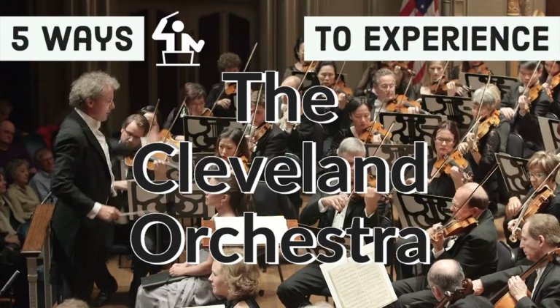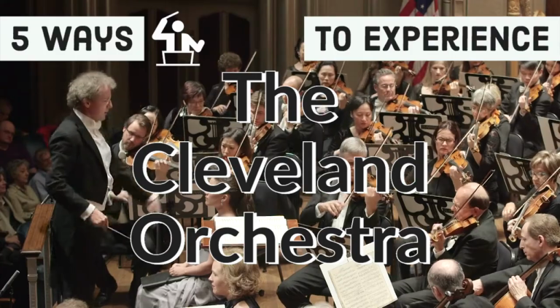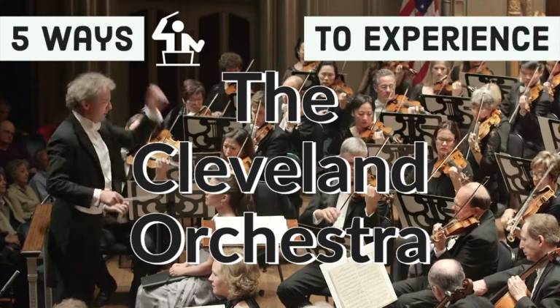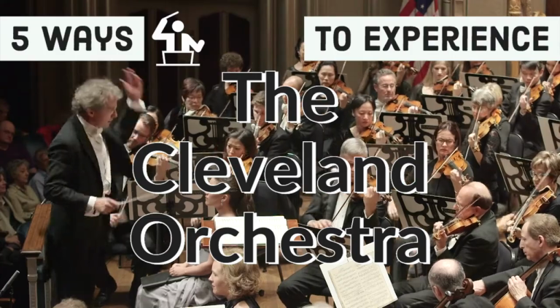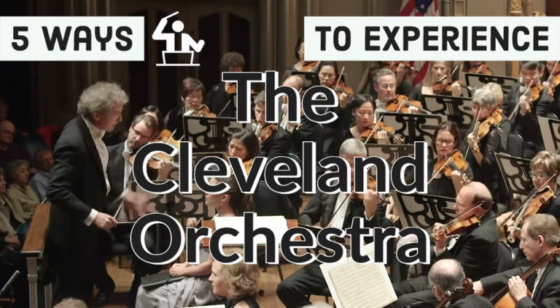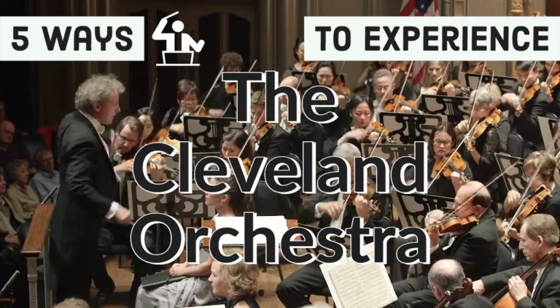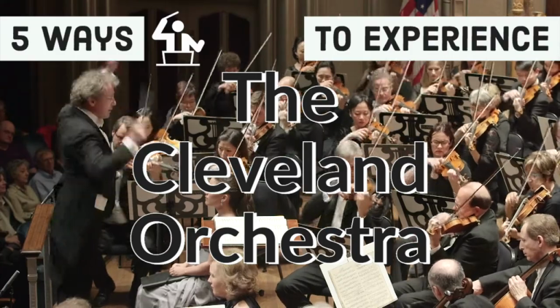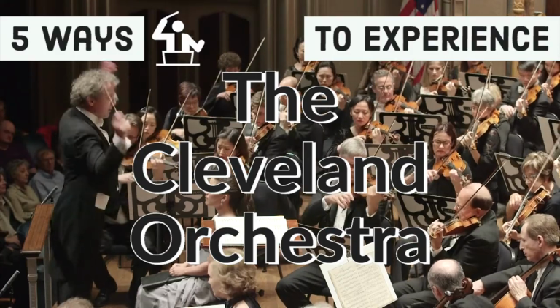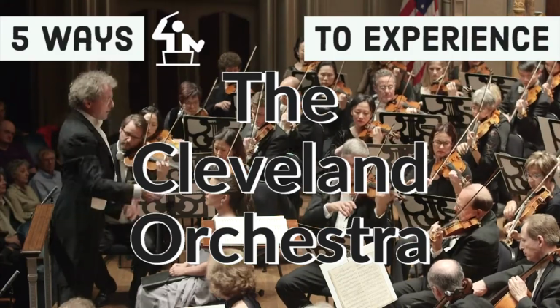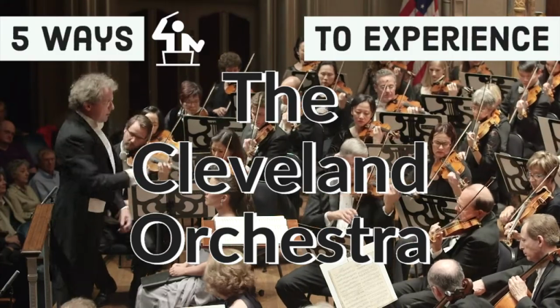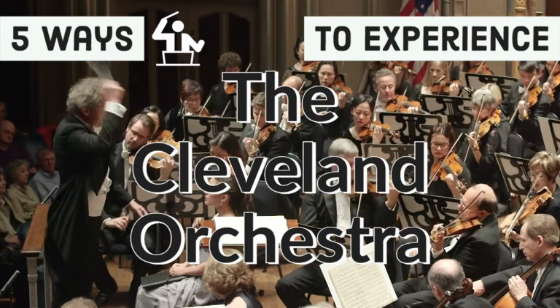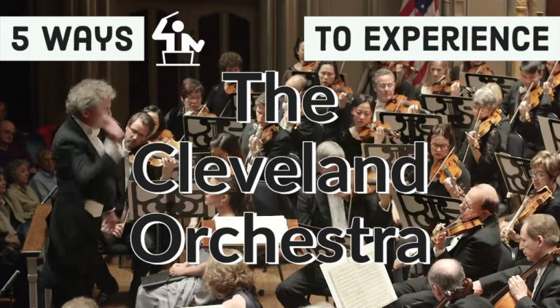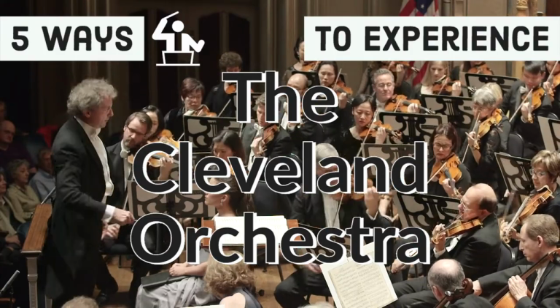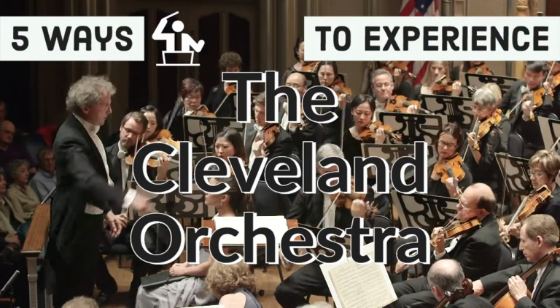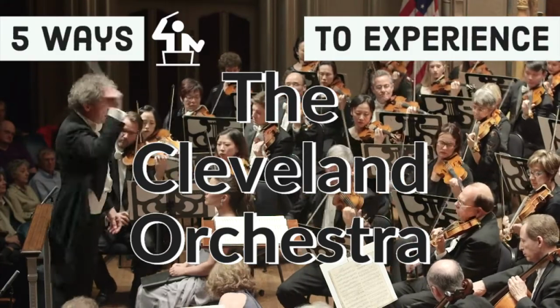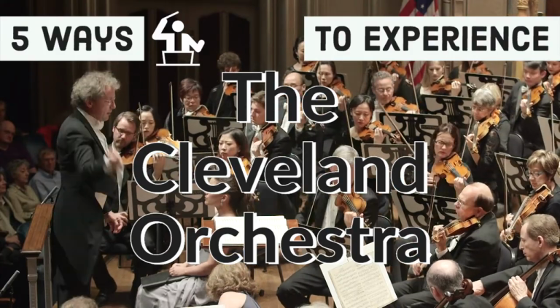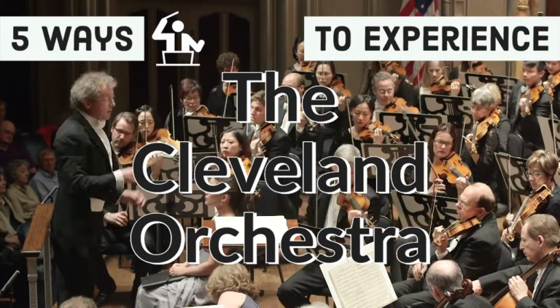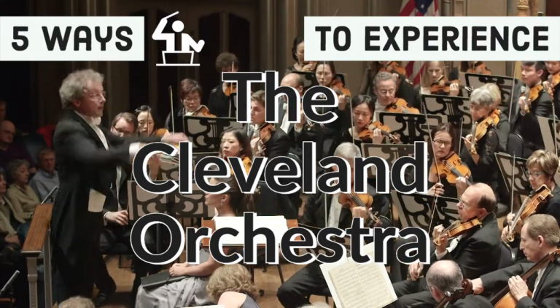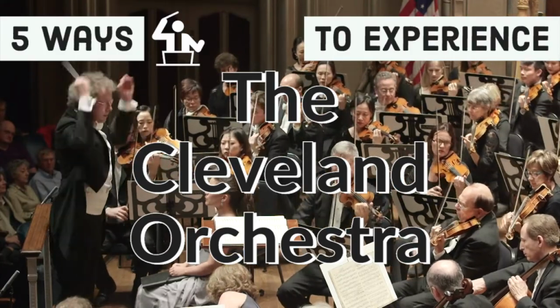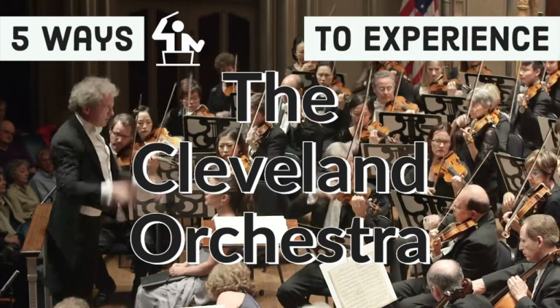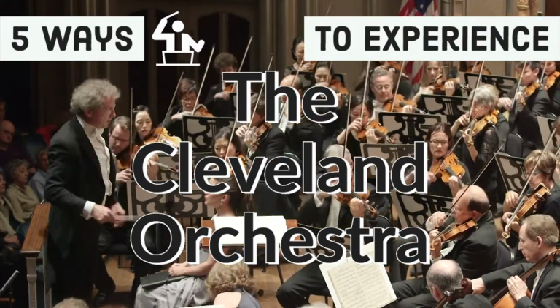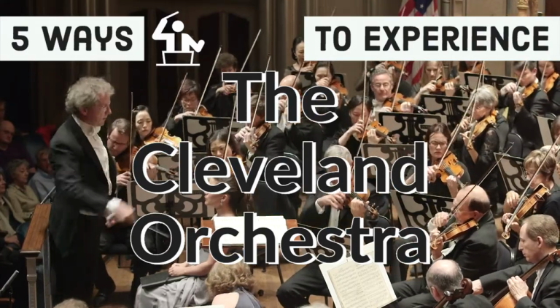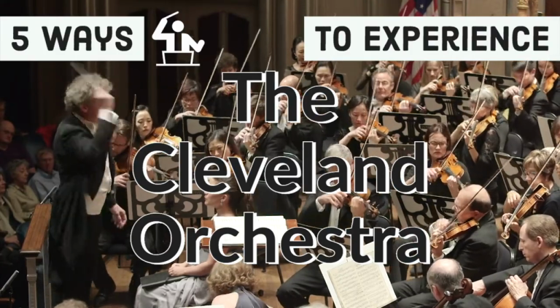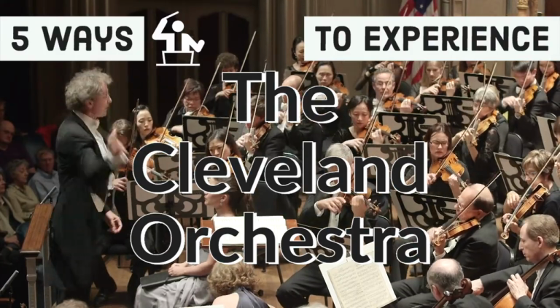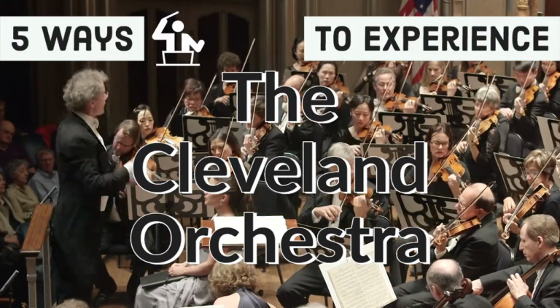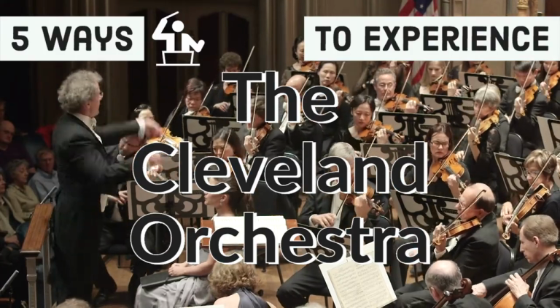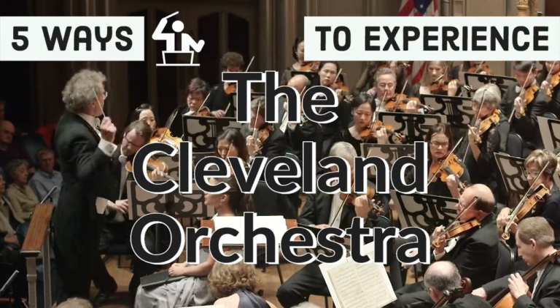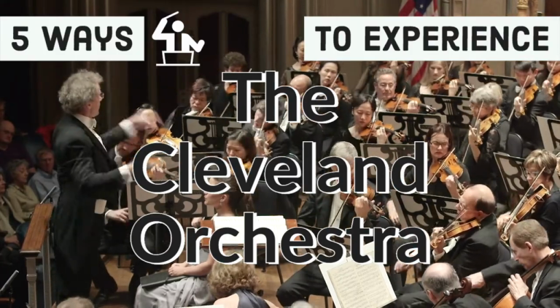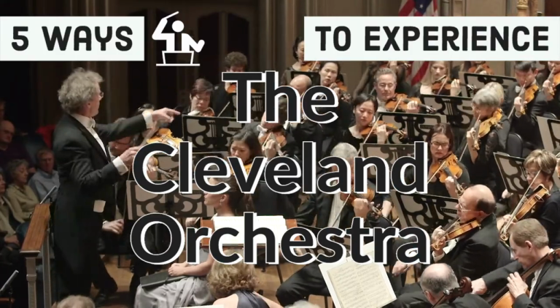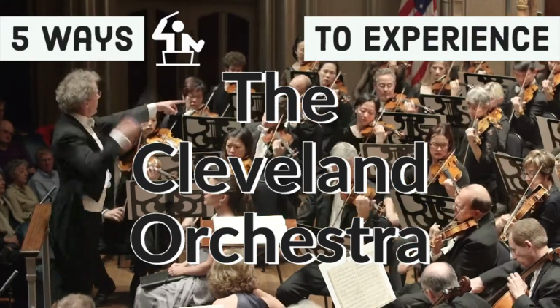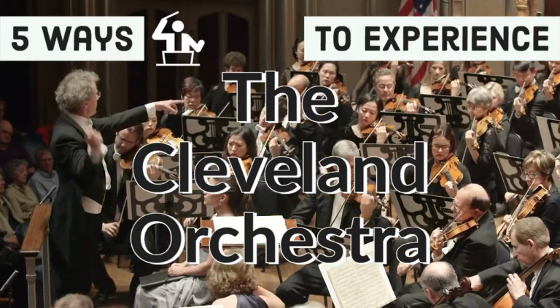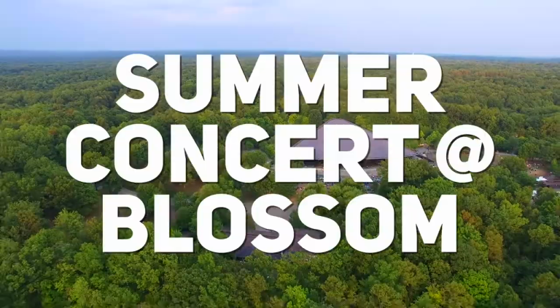The Cleveland Orchestra is one of the best in the world. Here are five awesome experiences that they offer.